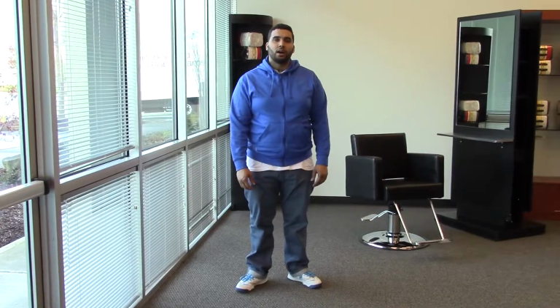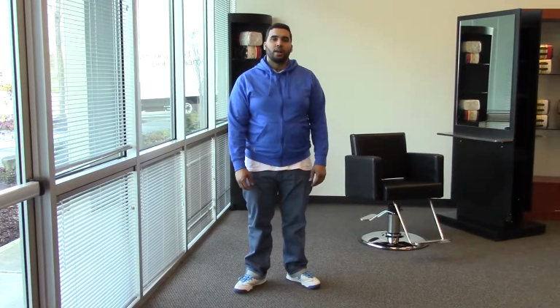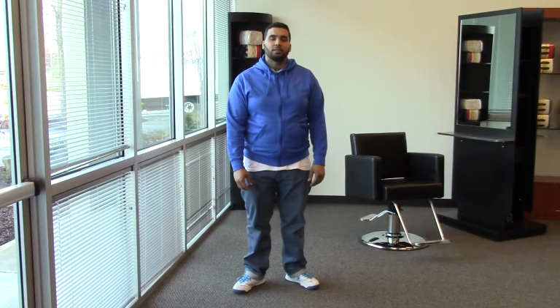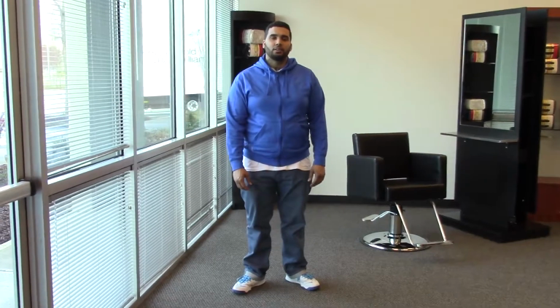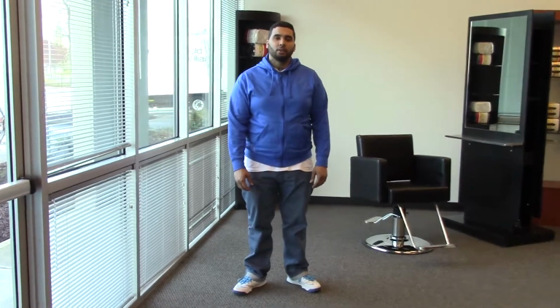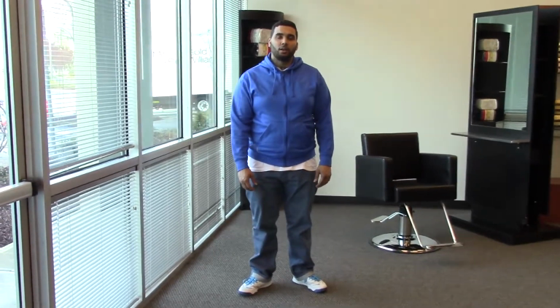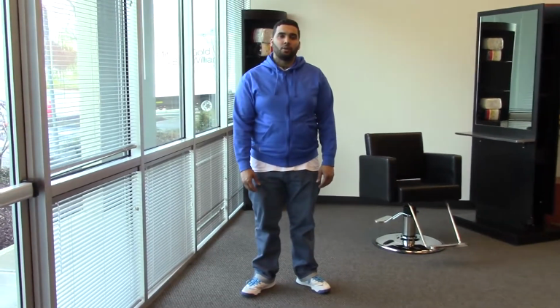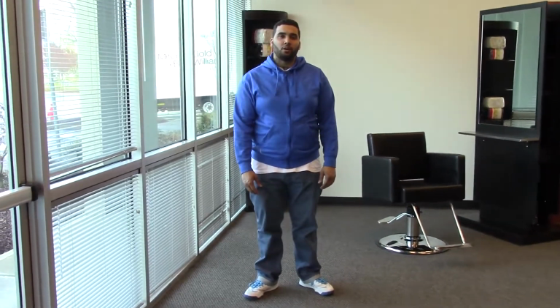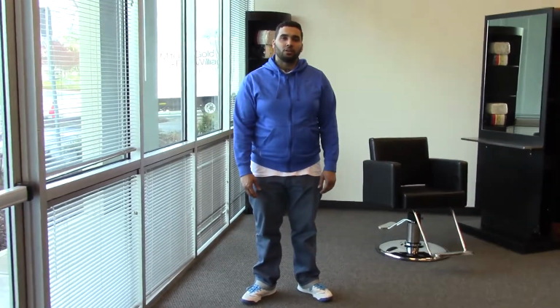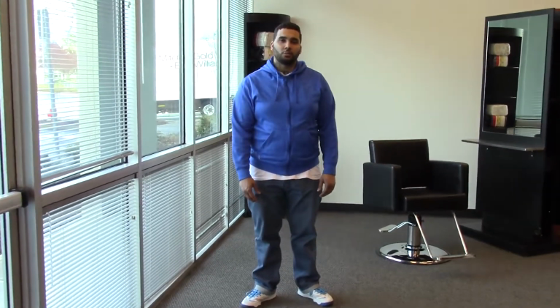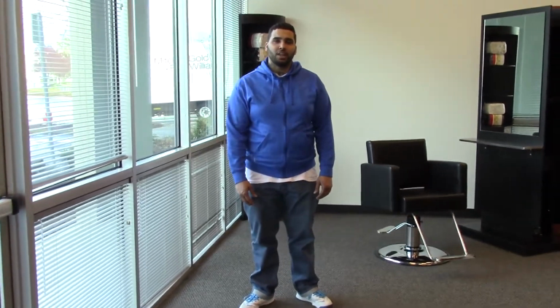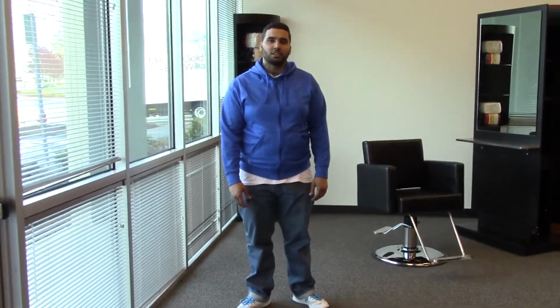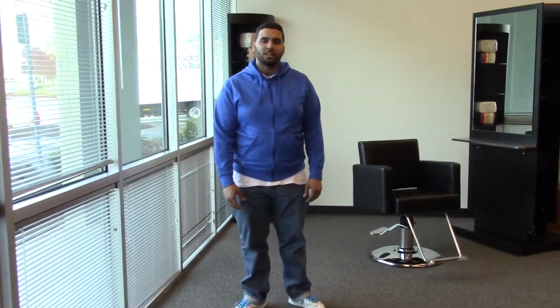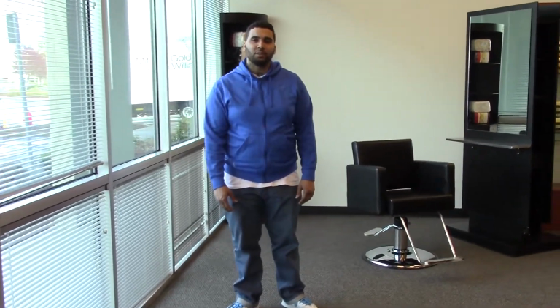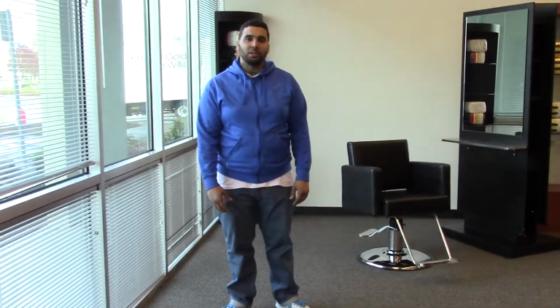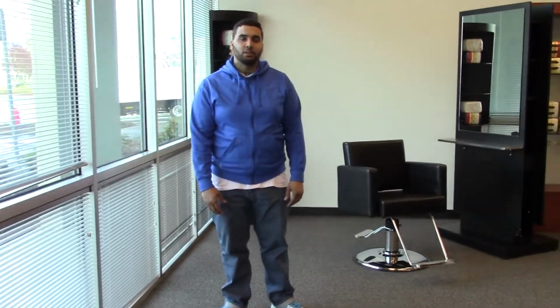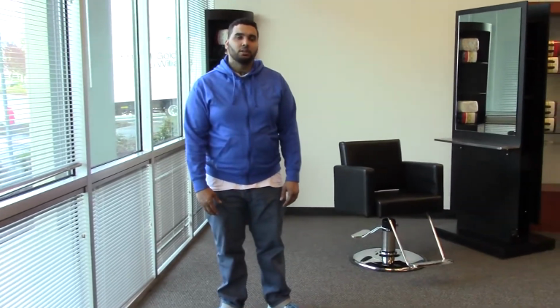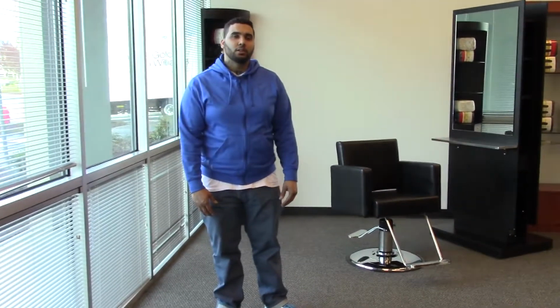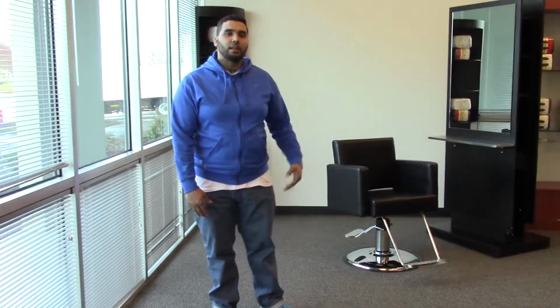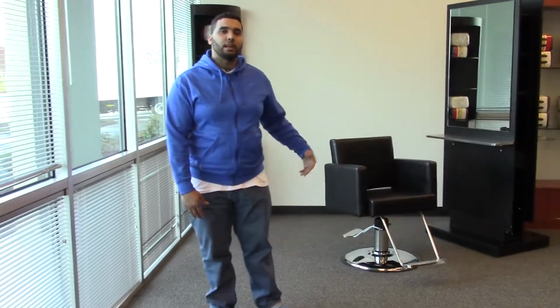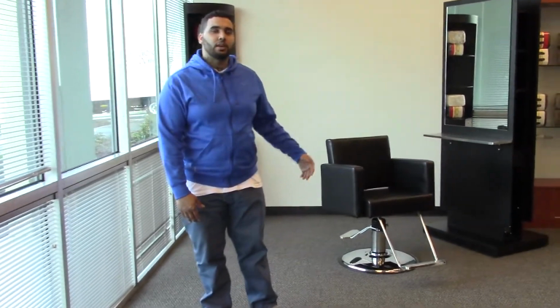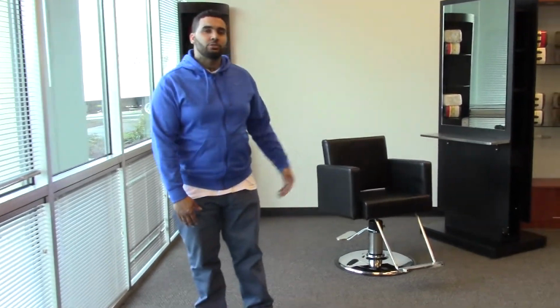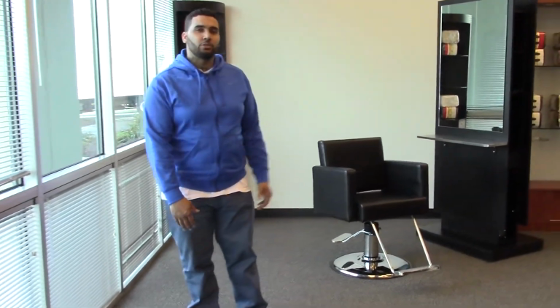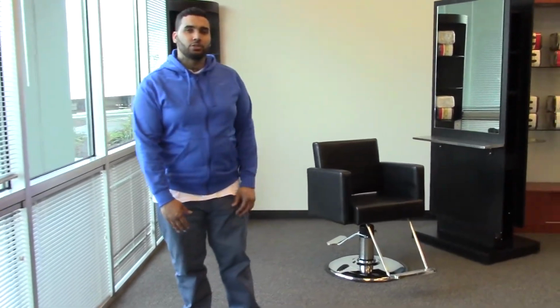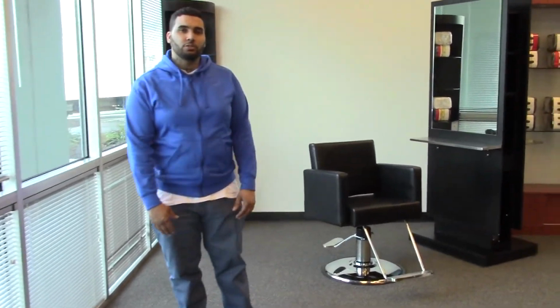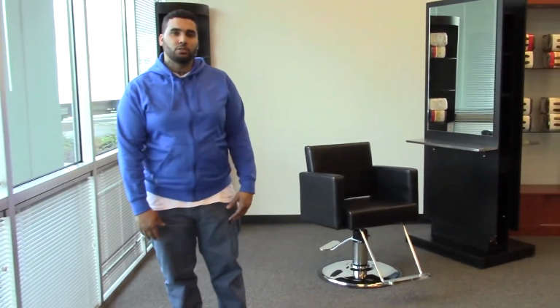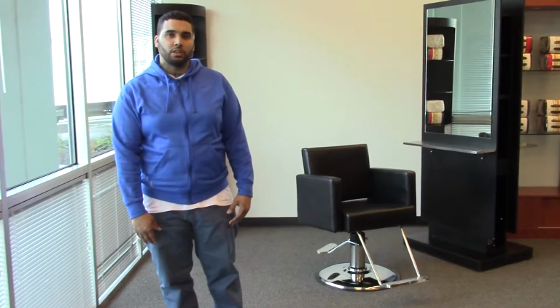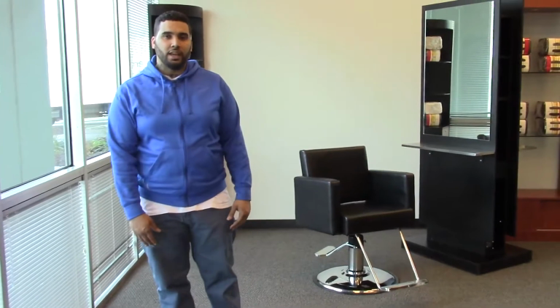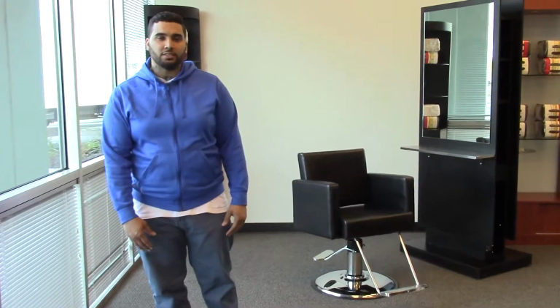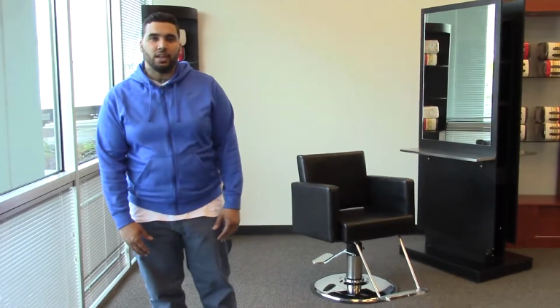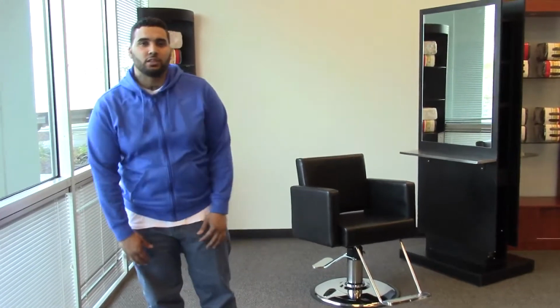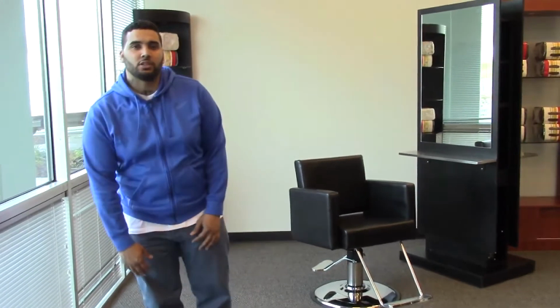Hi, I'm Paul with AGS Beauty and I'd like to introduce you to the Canon Styling Chair.